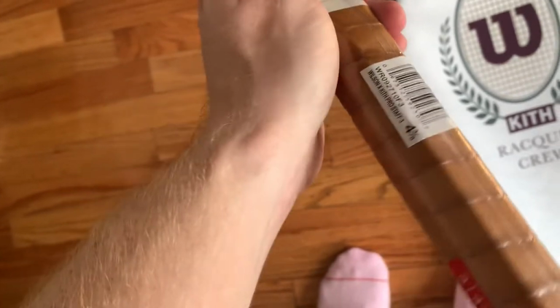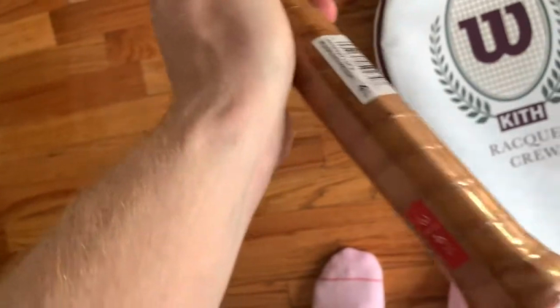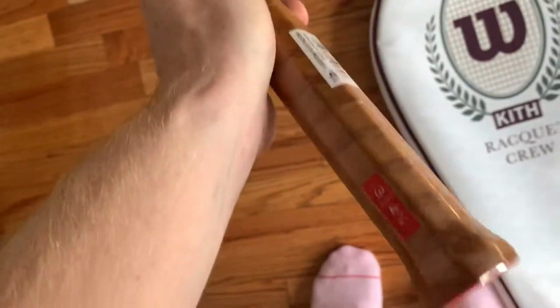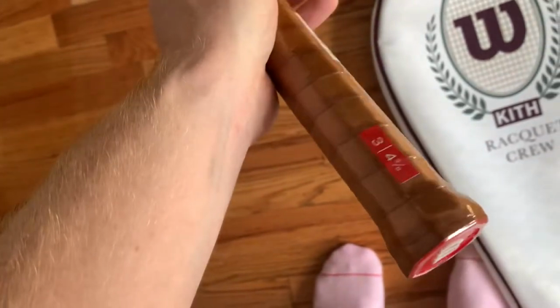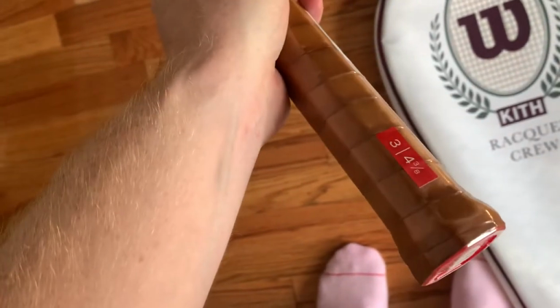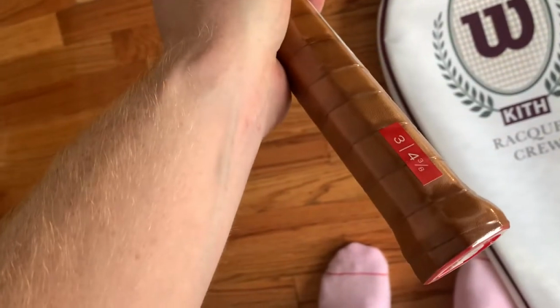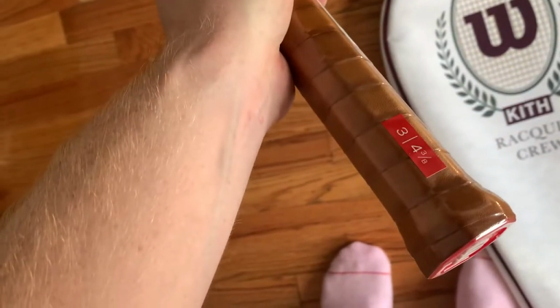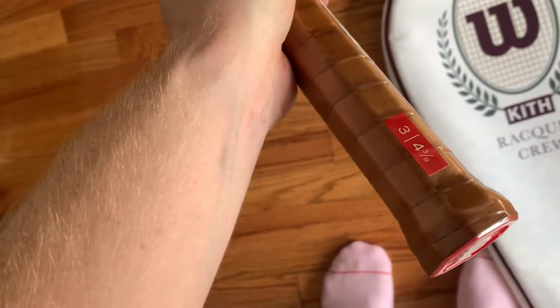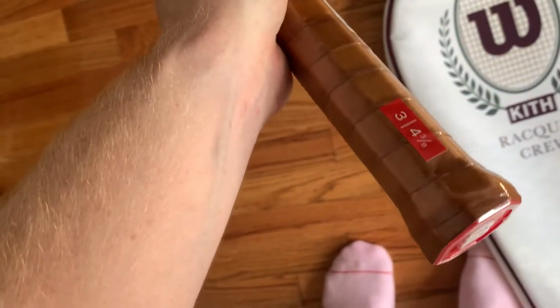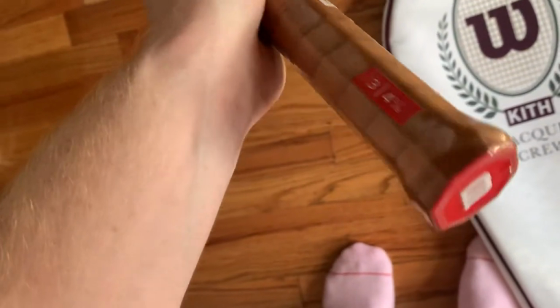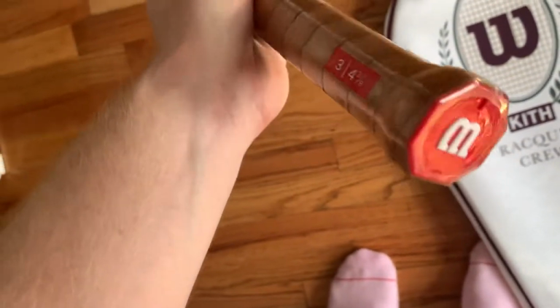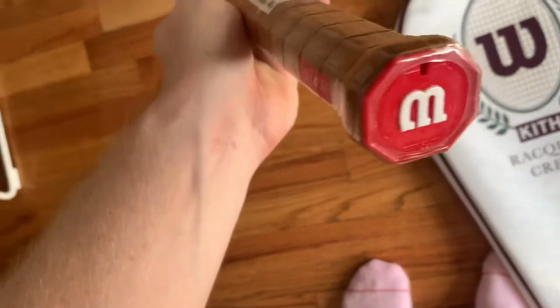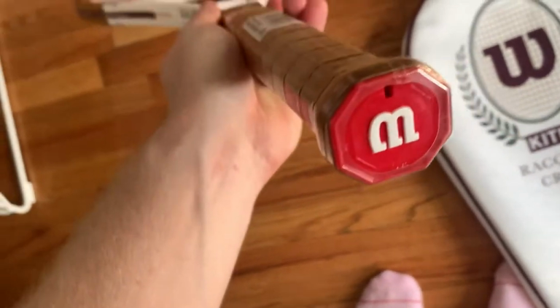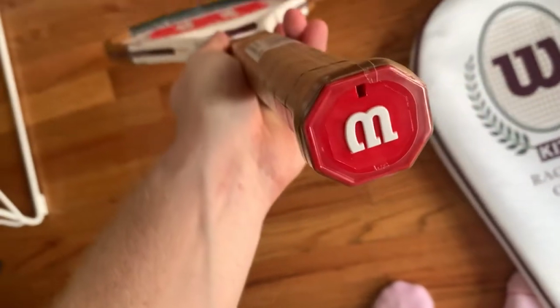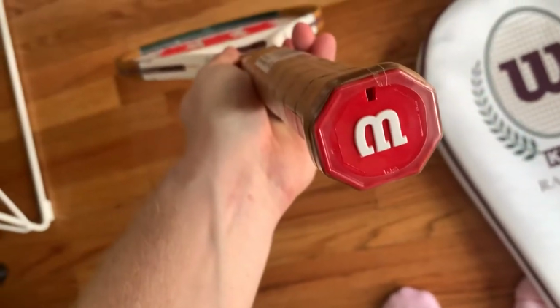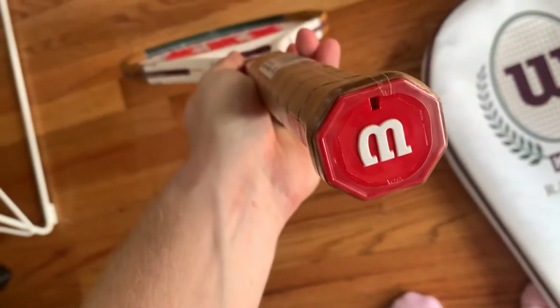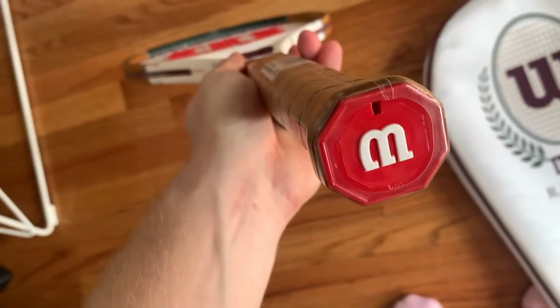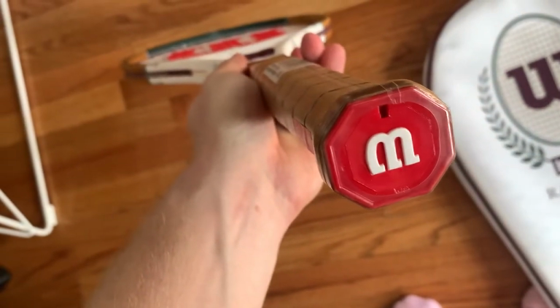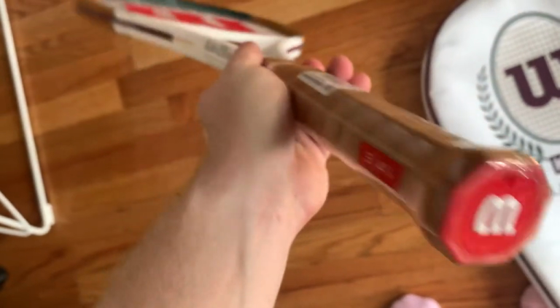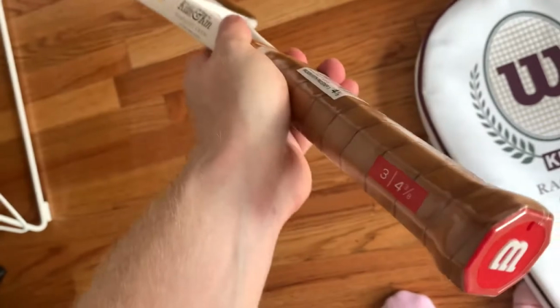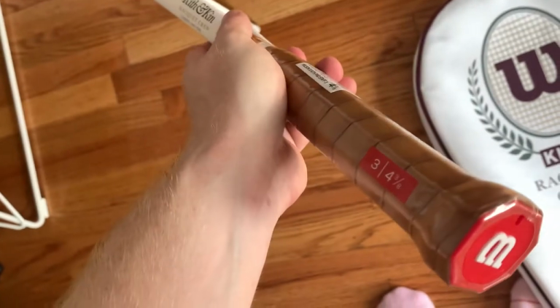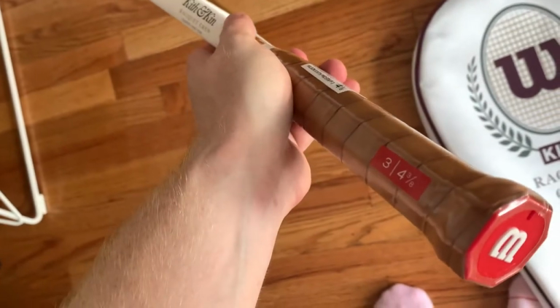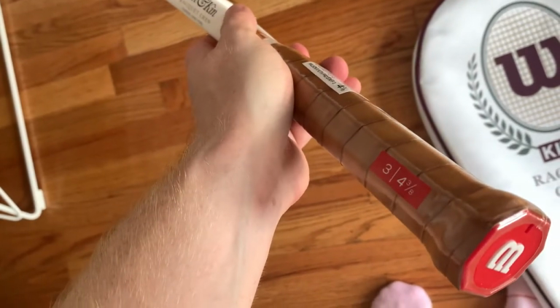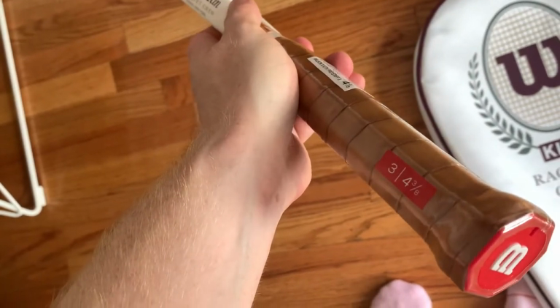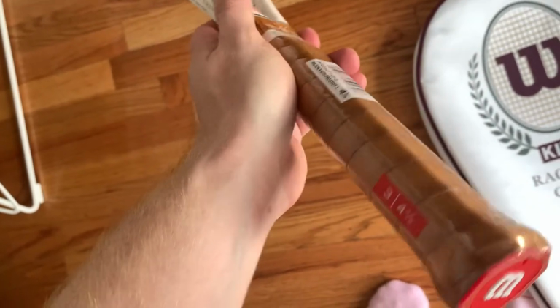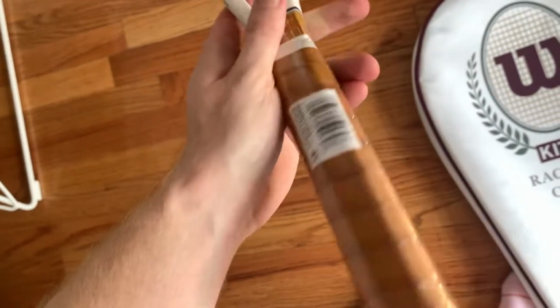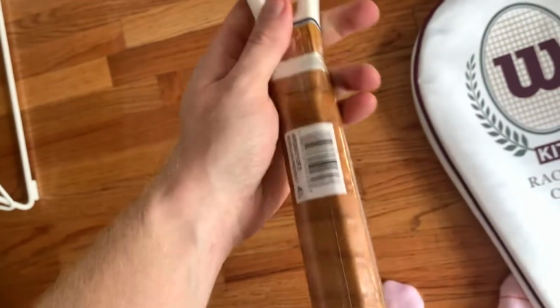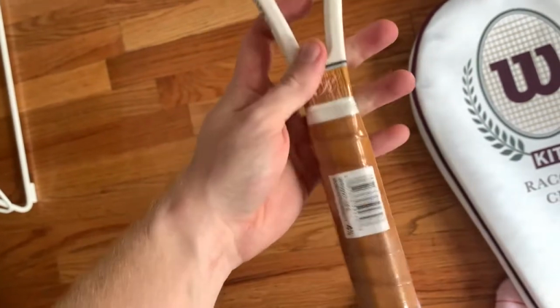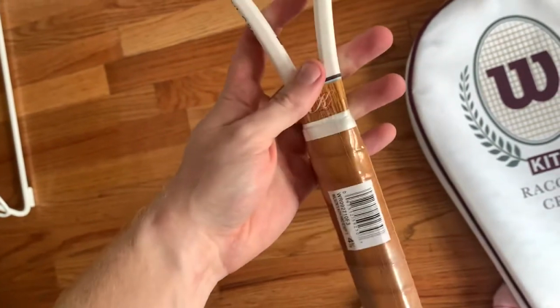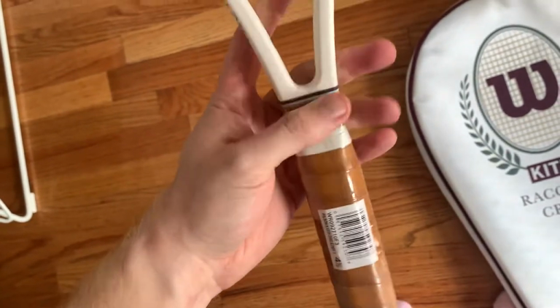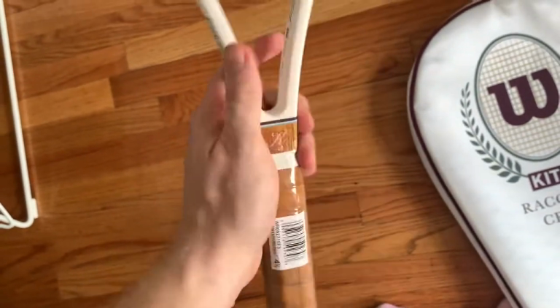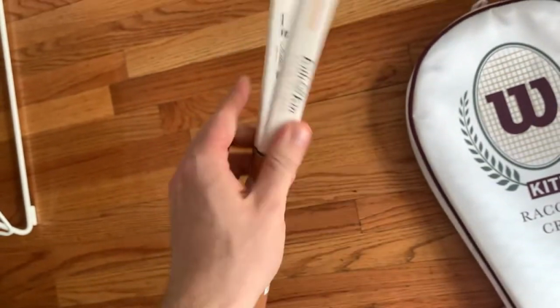Here's what the grip looks like. You can't choose your grip size — I think they're all made the same way, so I'll put an overgrip on this one.